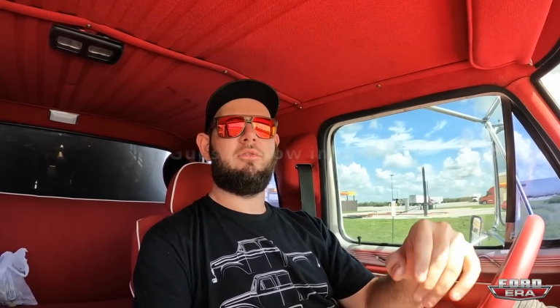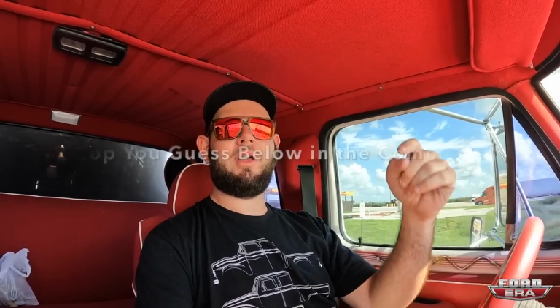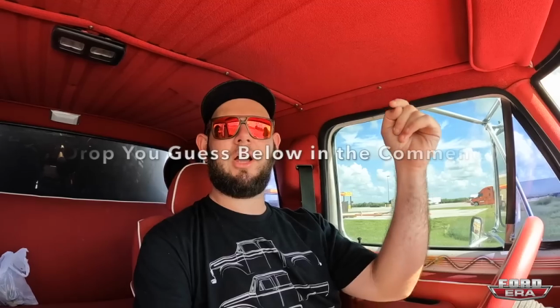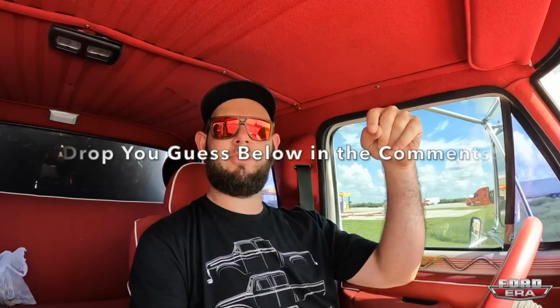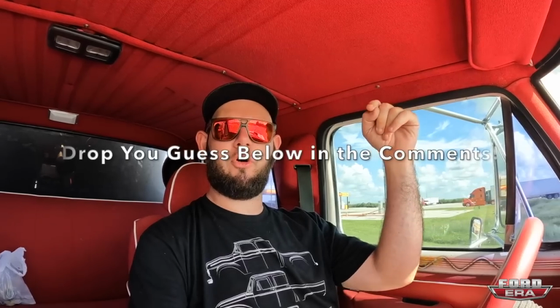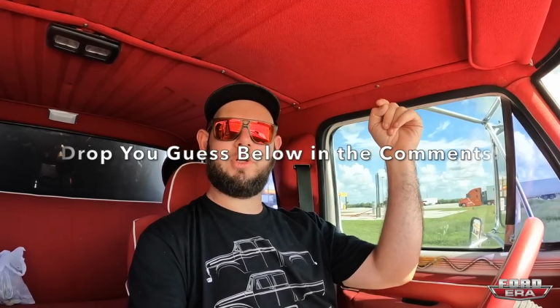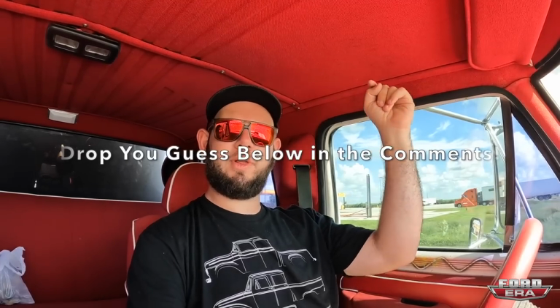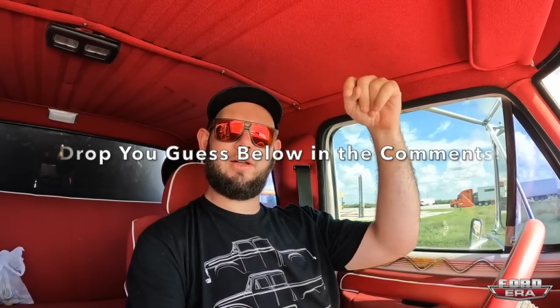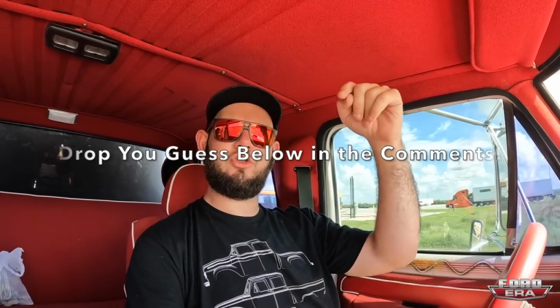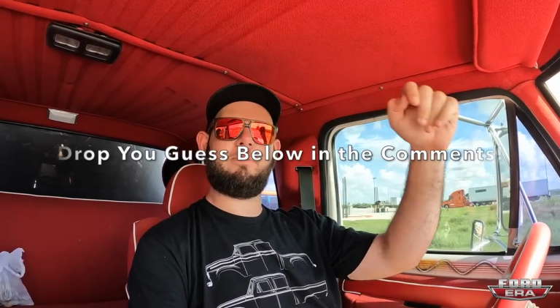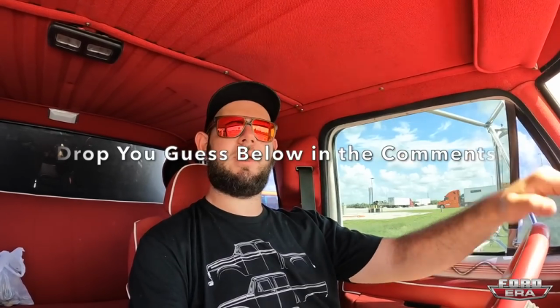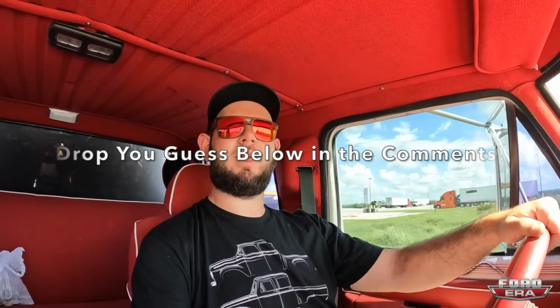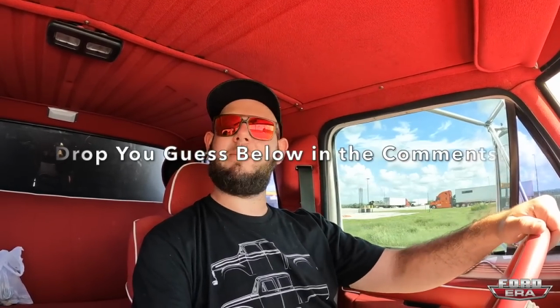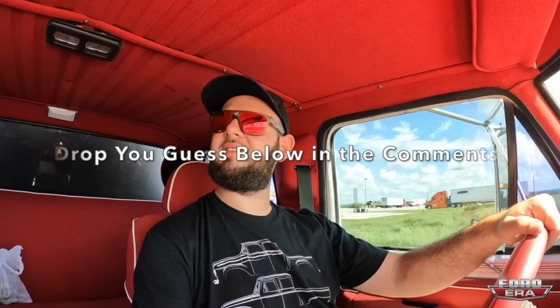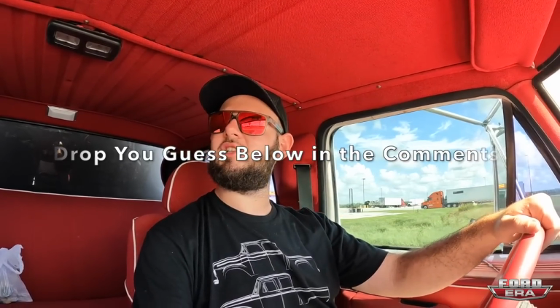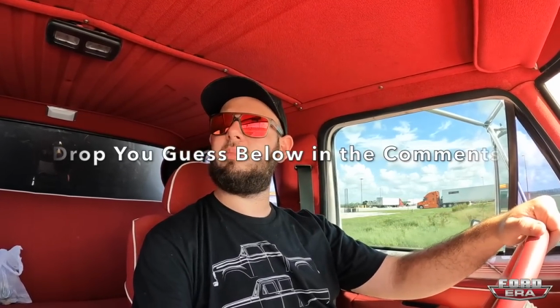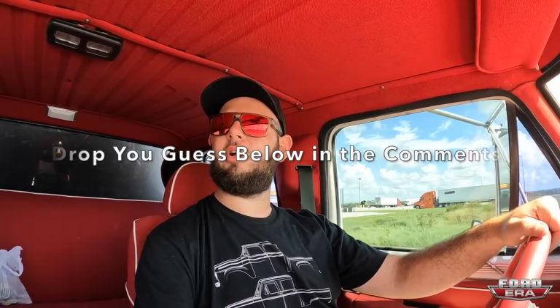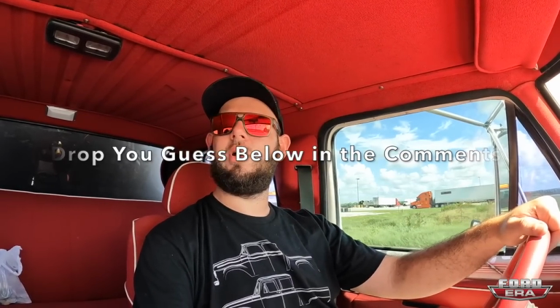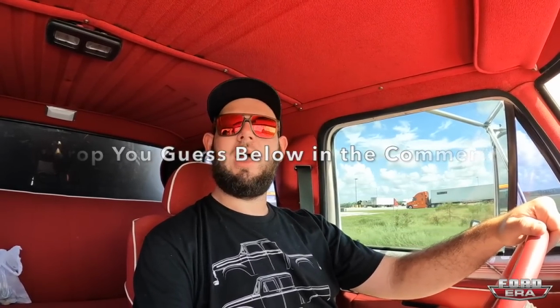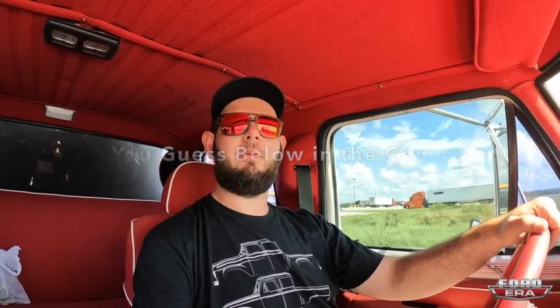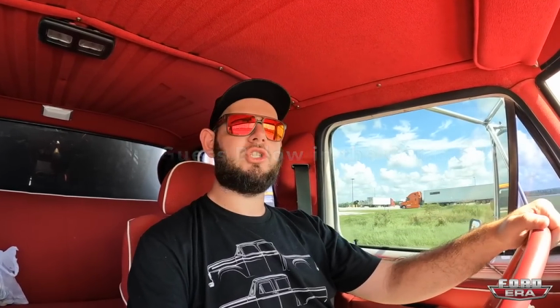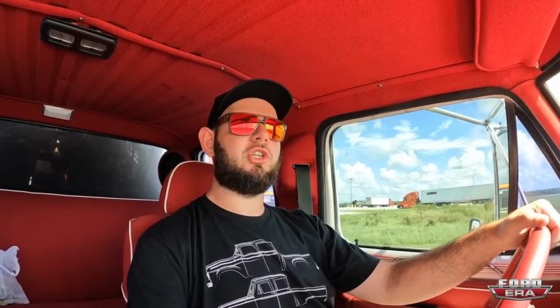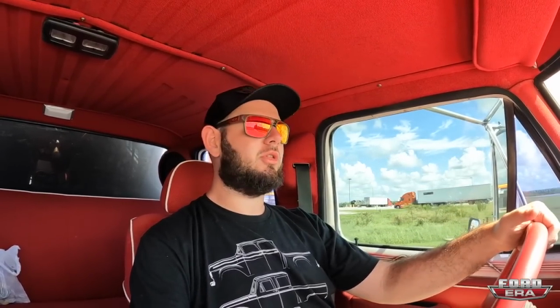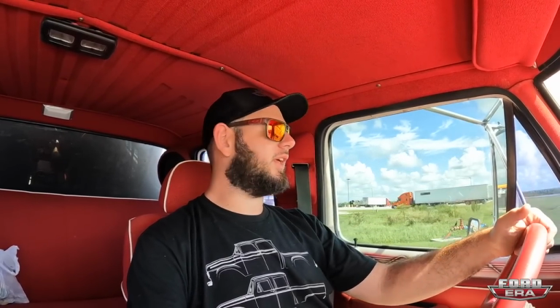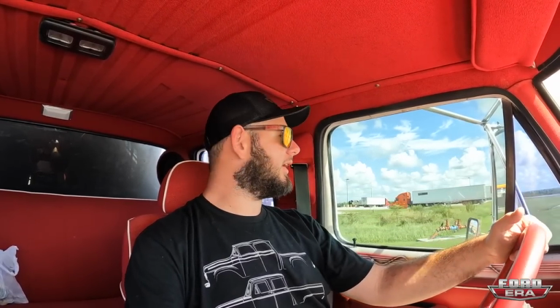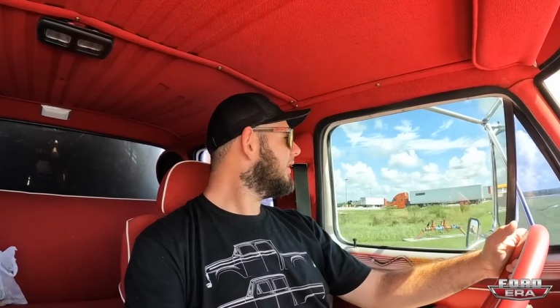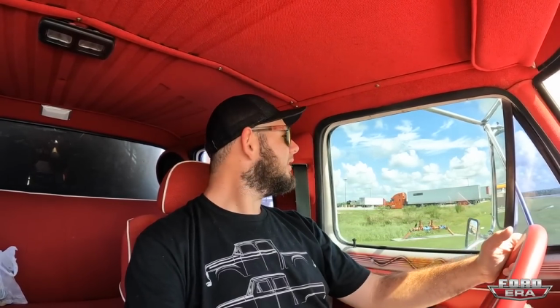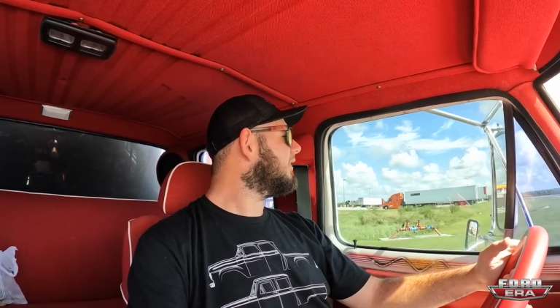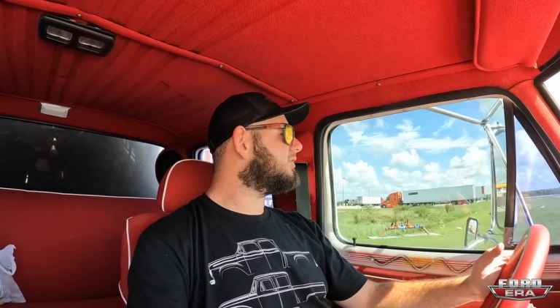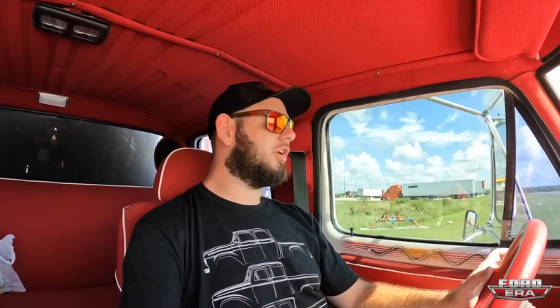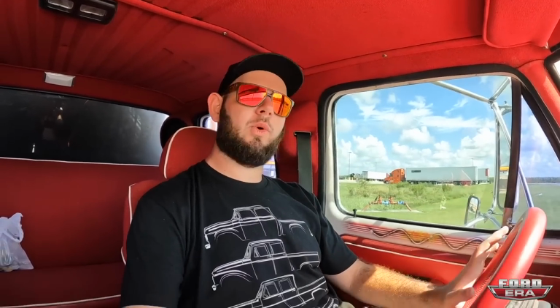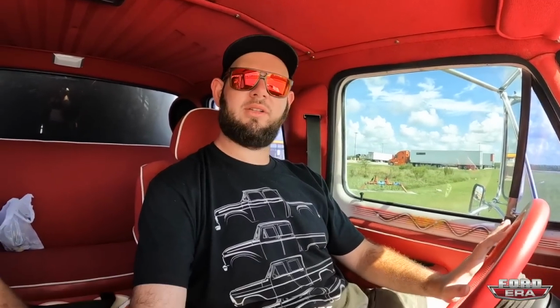Right now, before we do that, drop in the comment section below how much do you think this truck weighs.